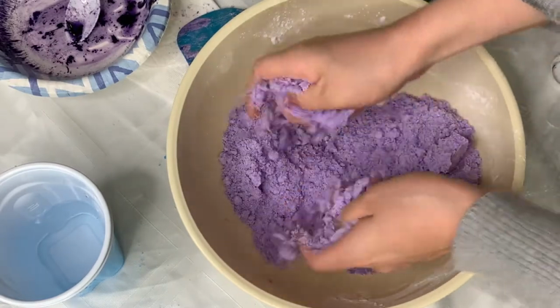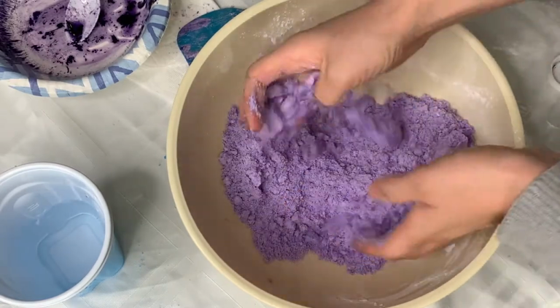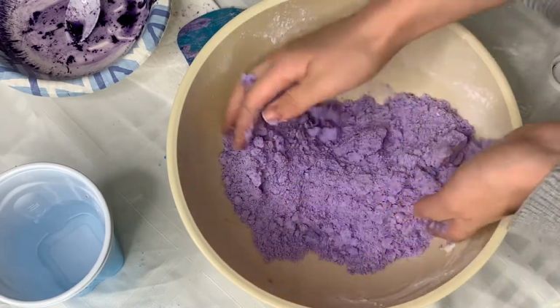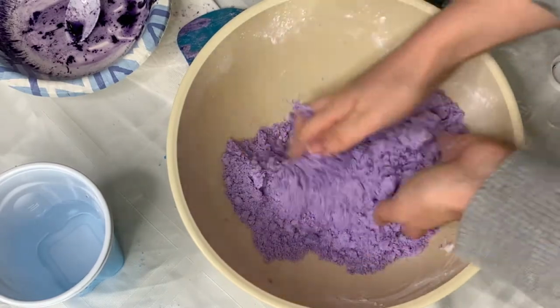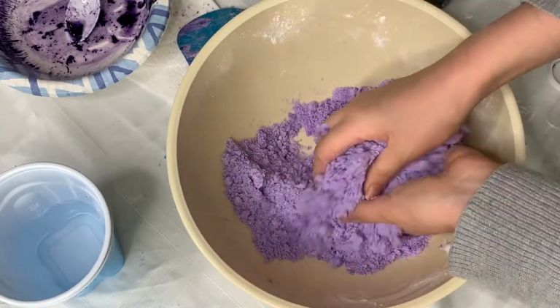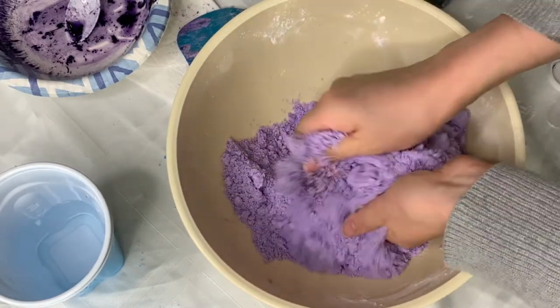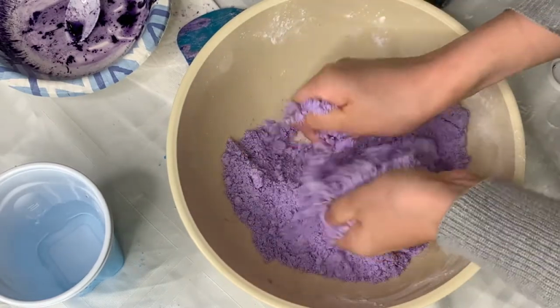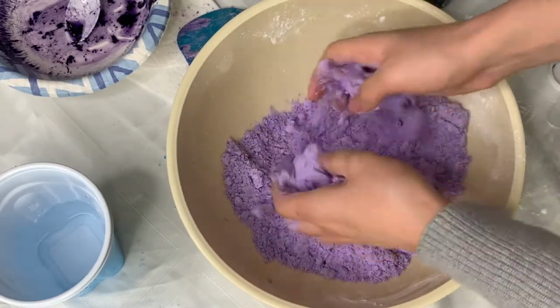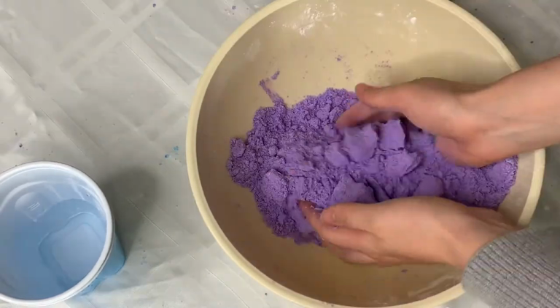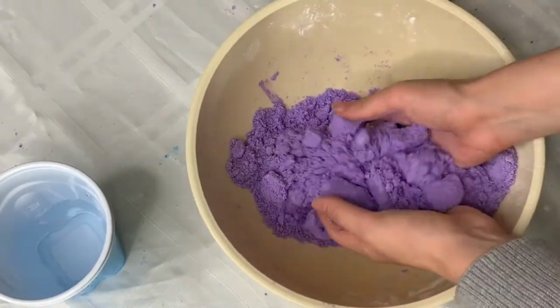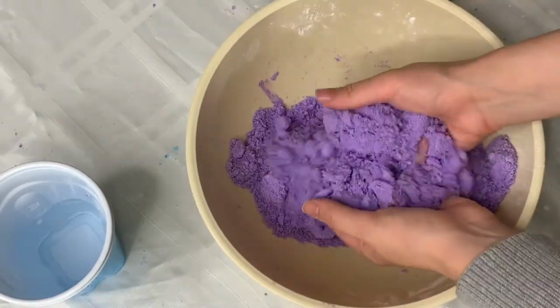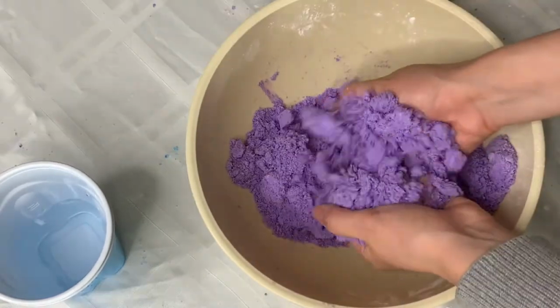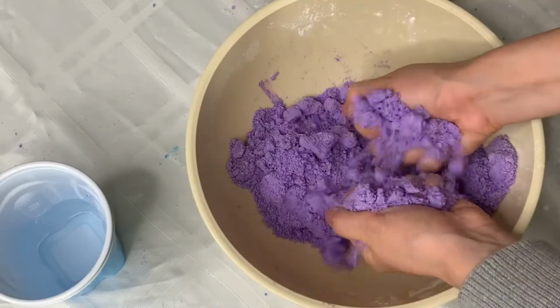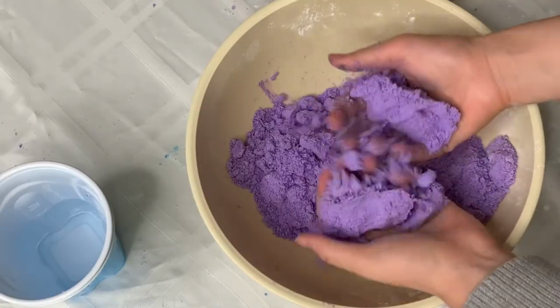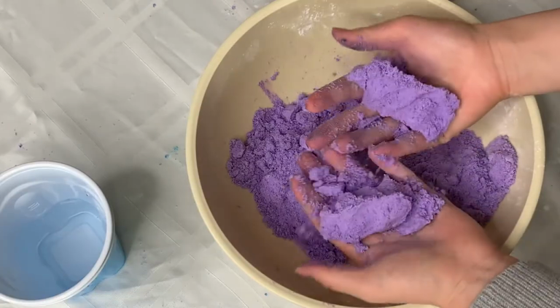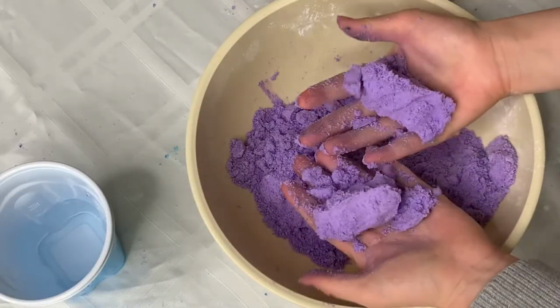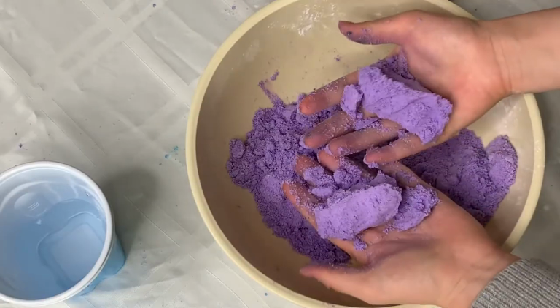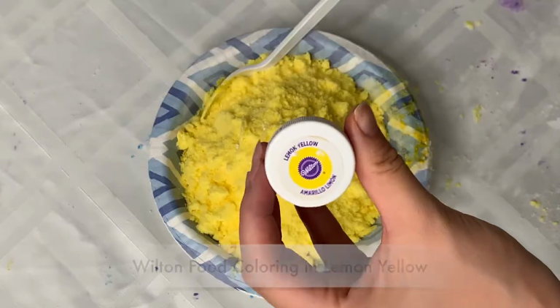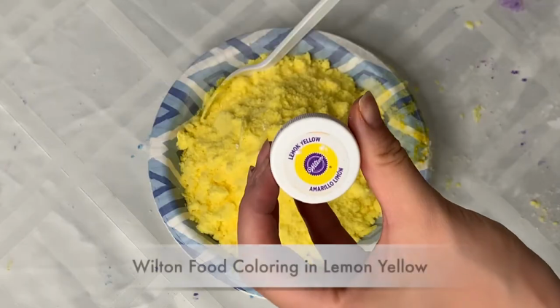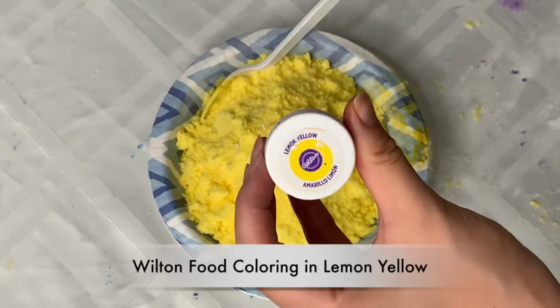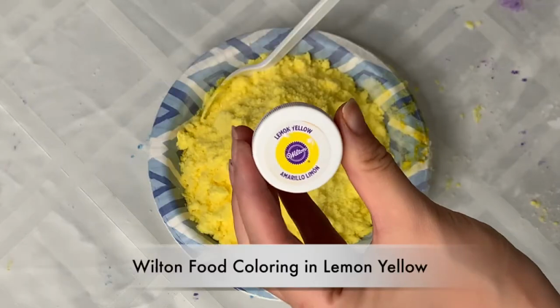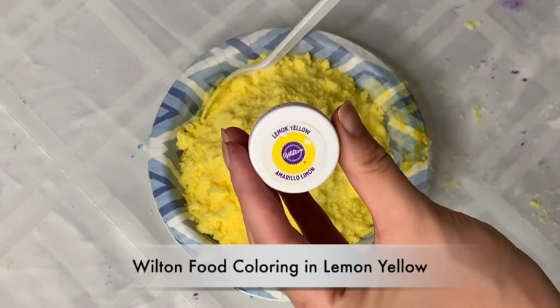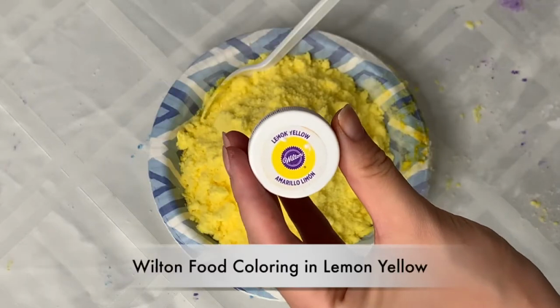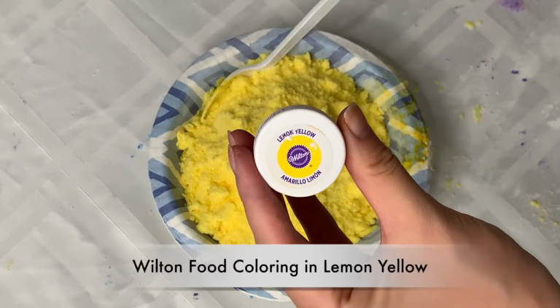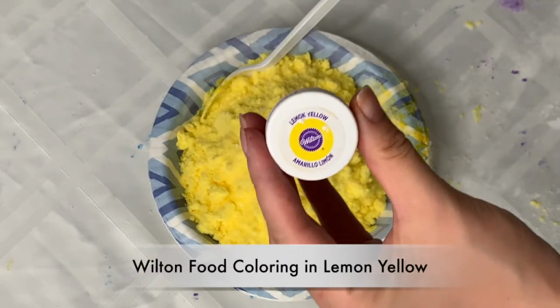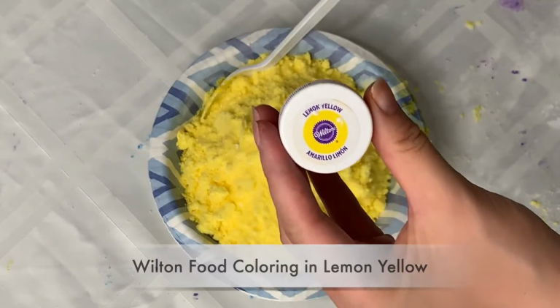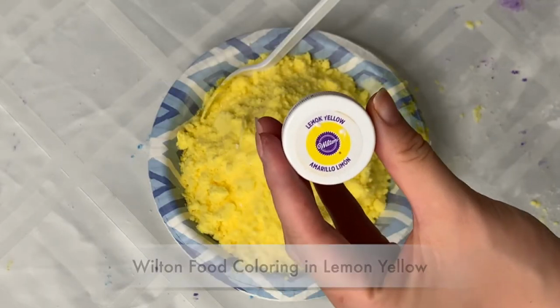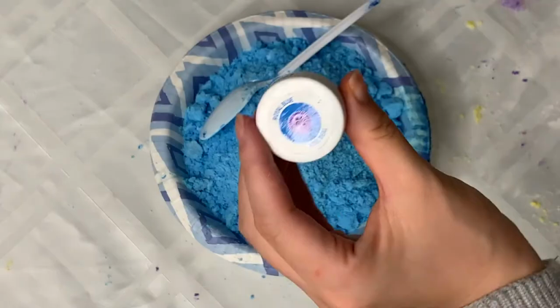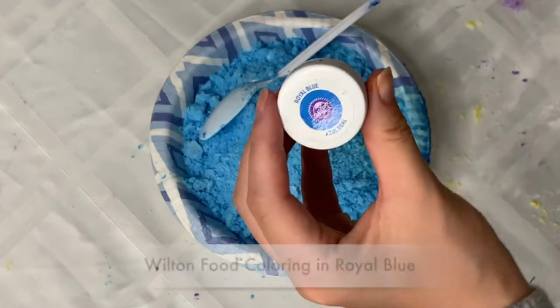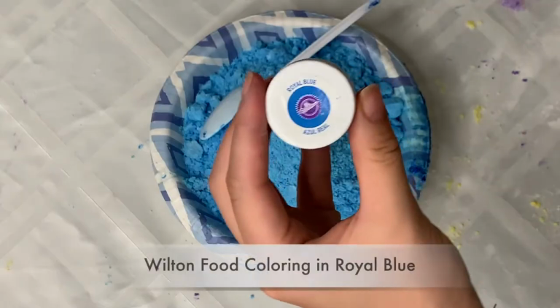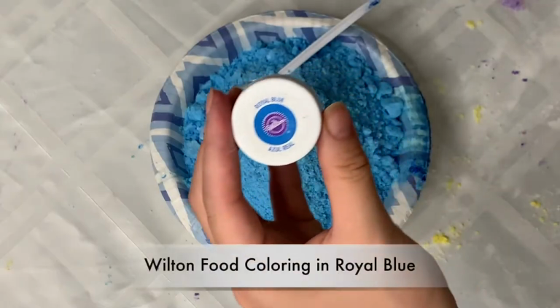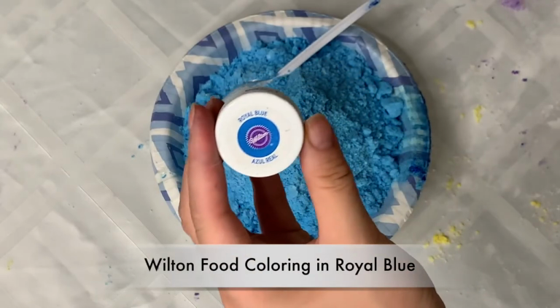So you can really squeeze it and mix it well. Once it clumps up, you're good. Just do the same with the other two colors, which is yellow and blue.